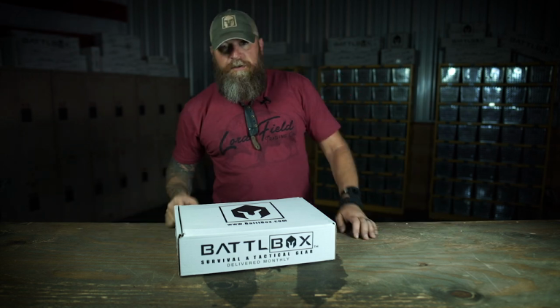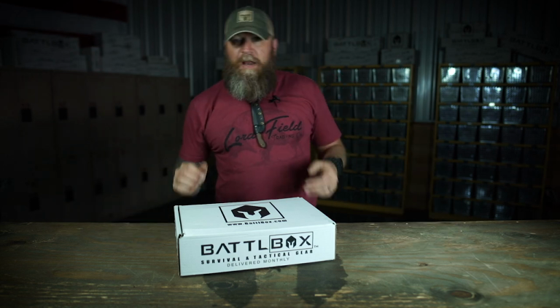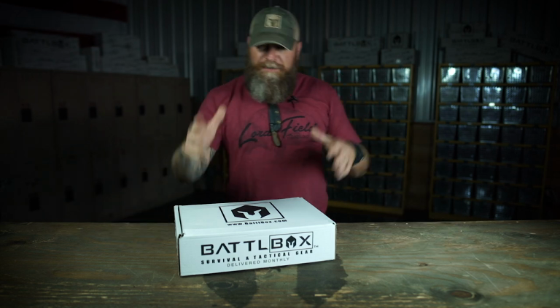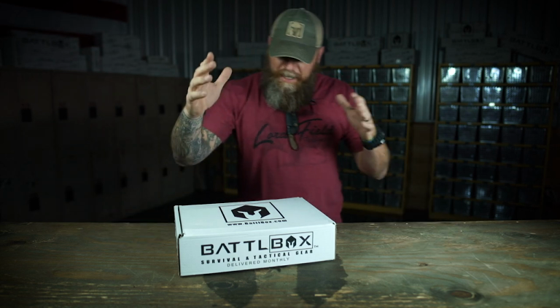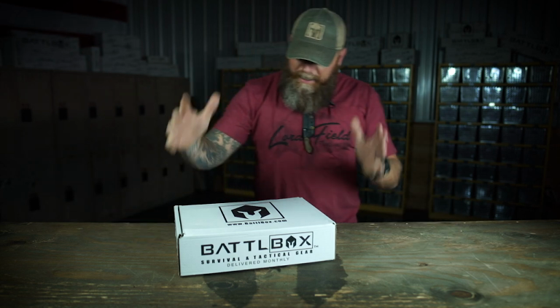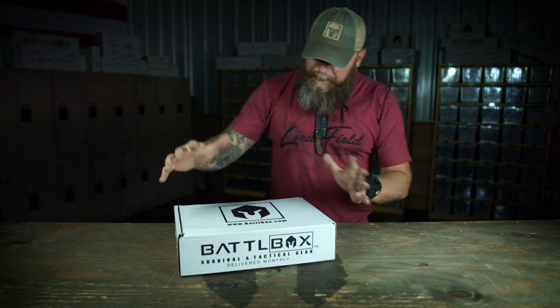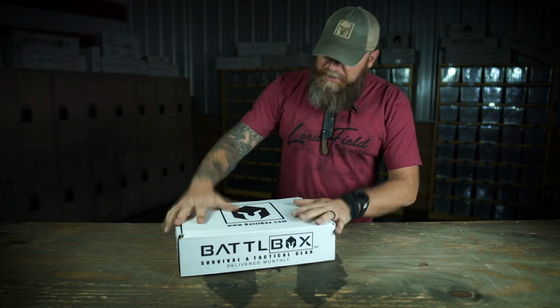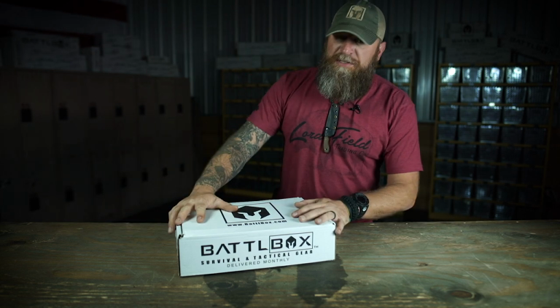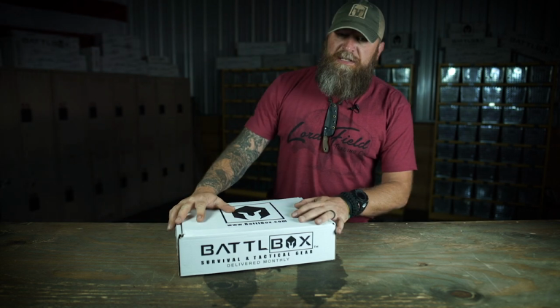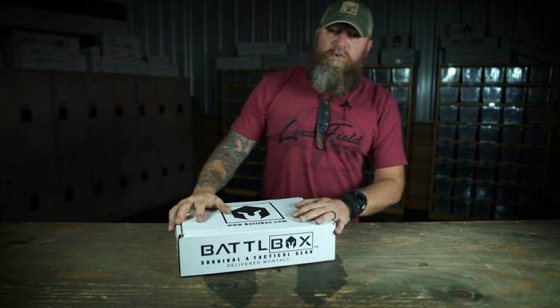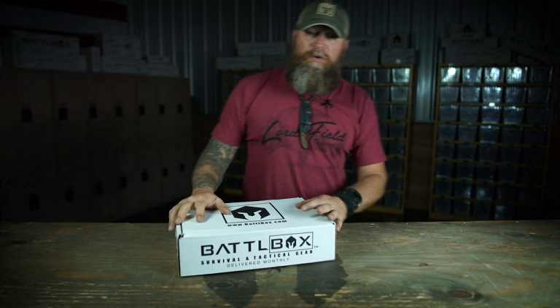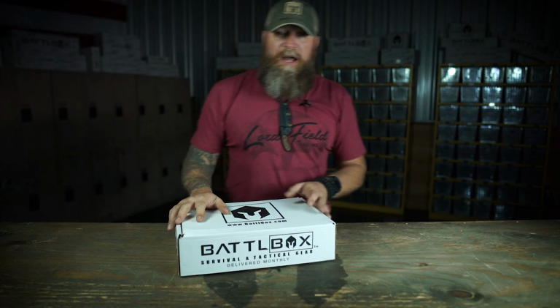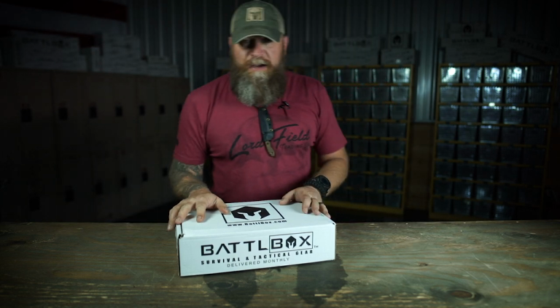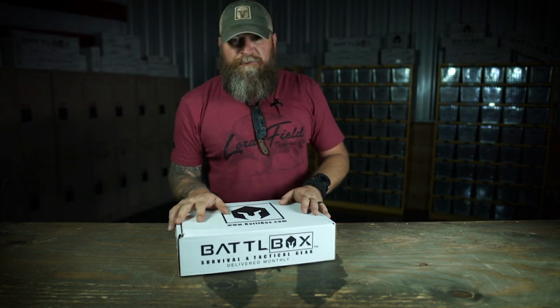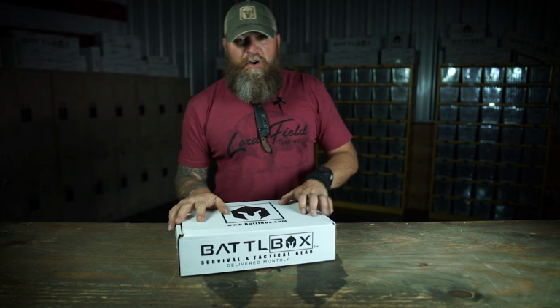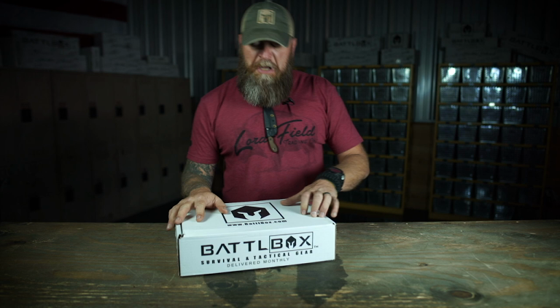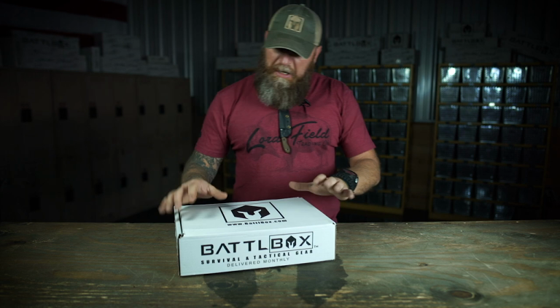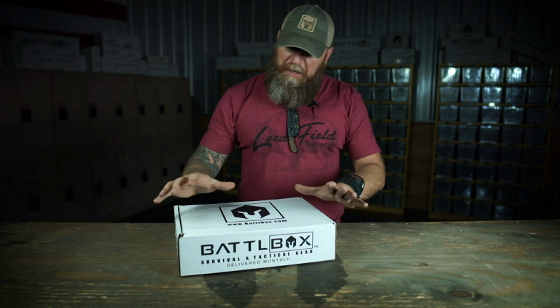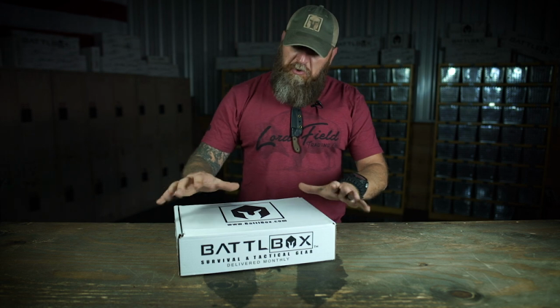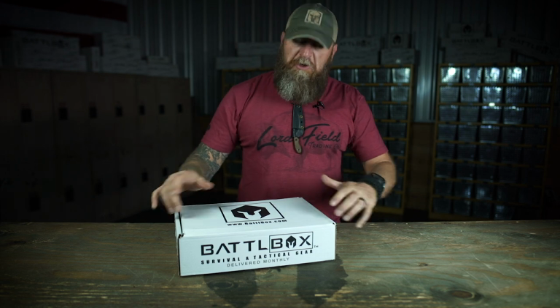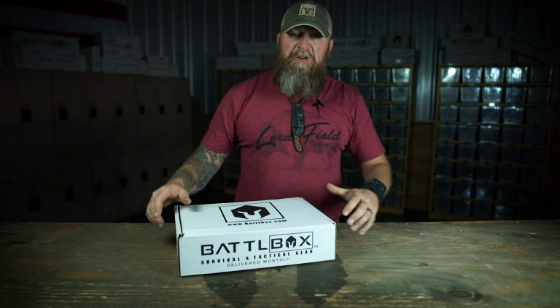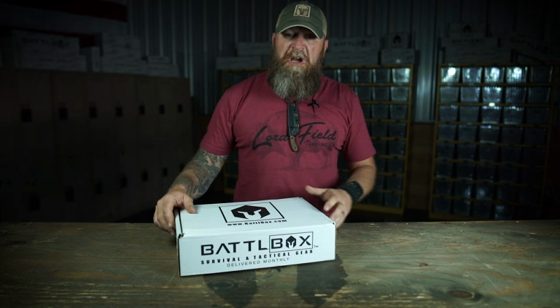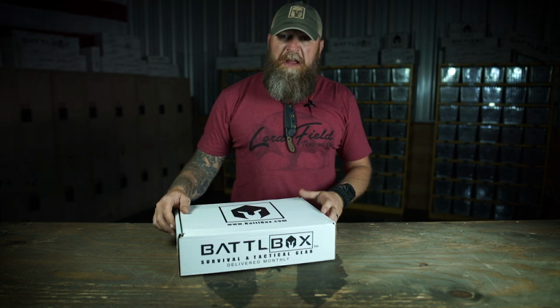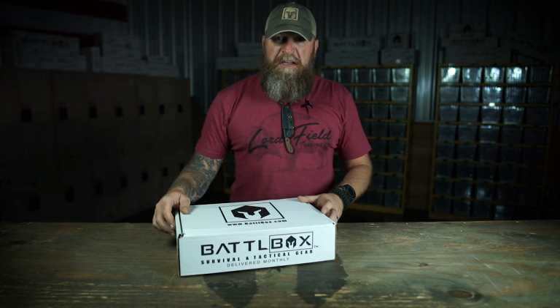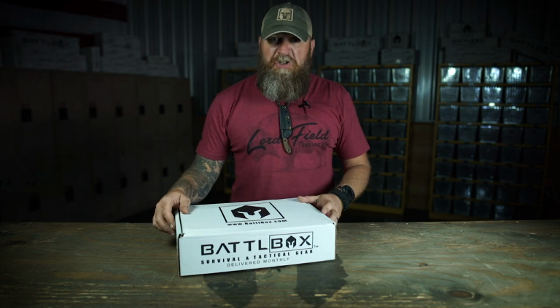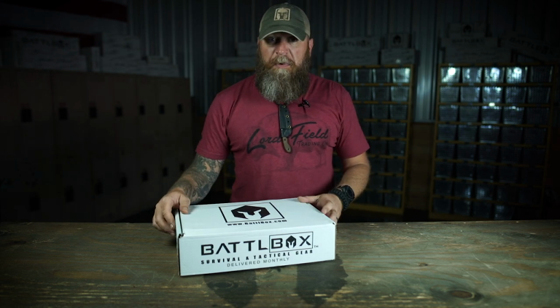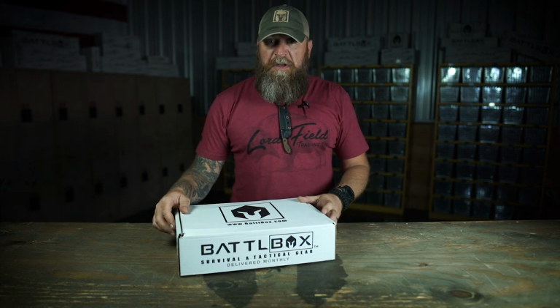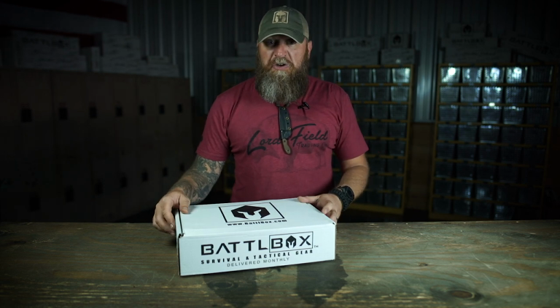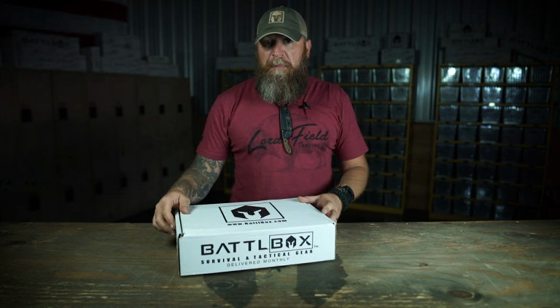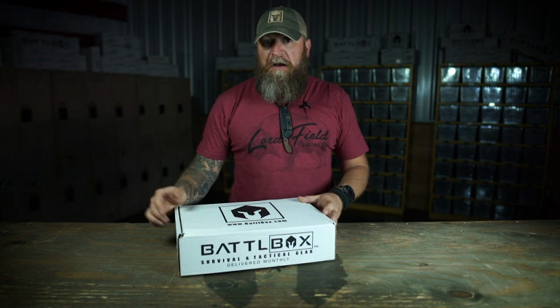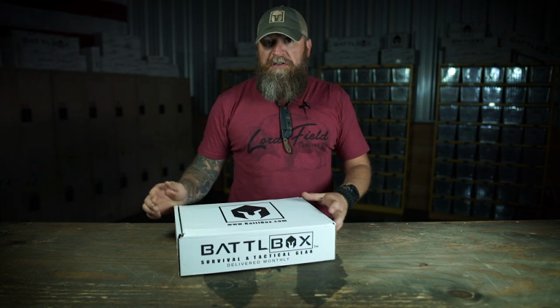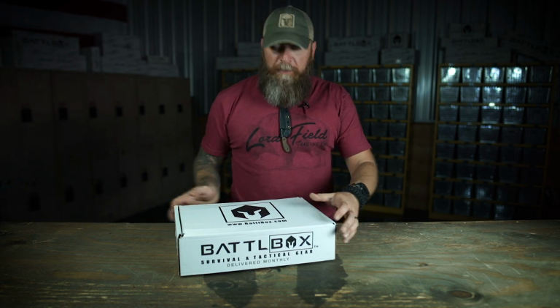I got mission 61 right here in front of me. A lot of cool gear in here. Let's jump on into the box, shall we?